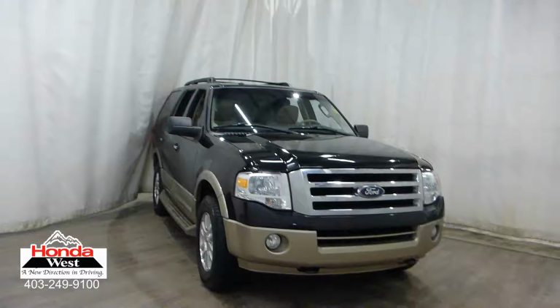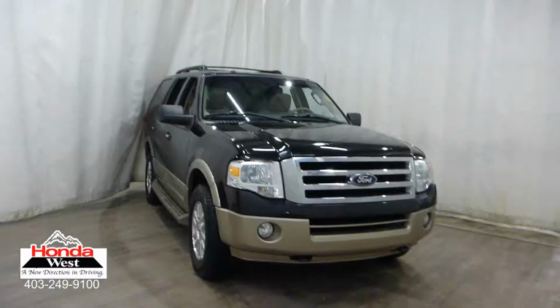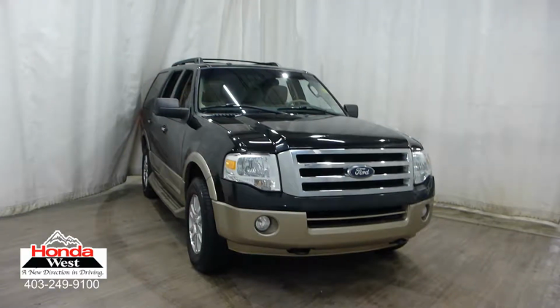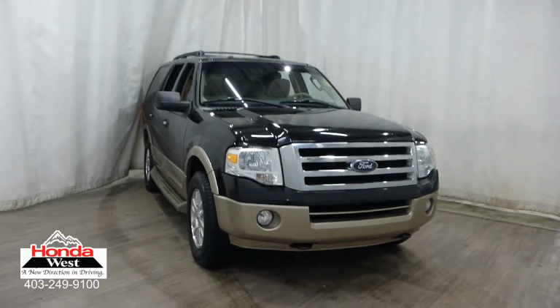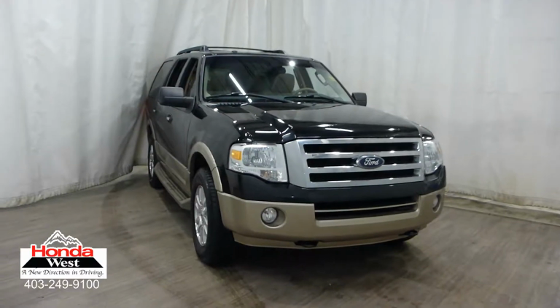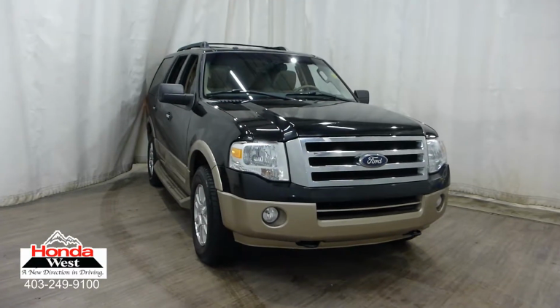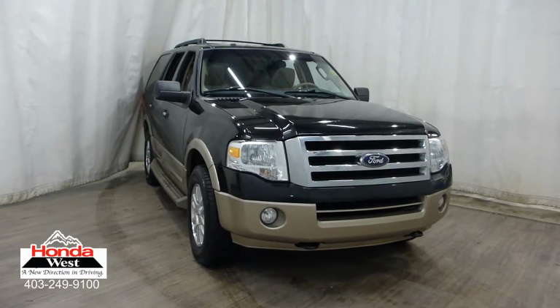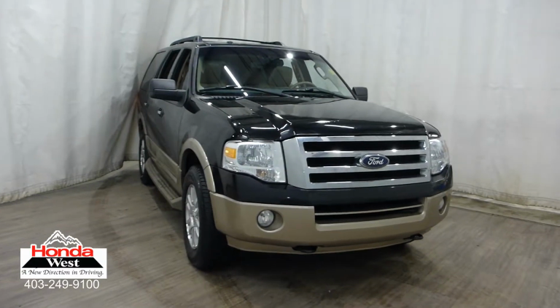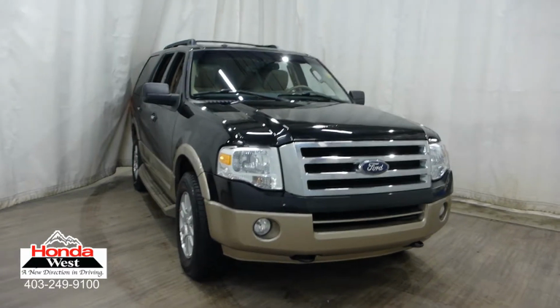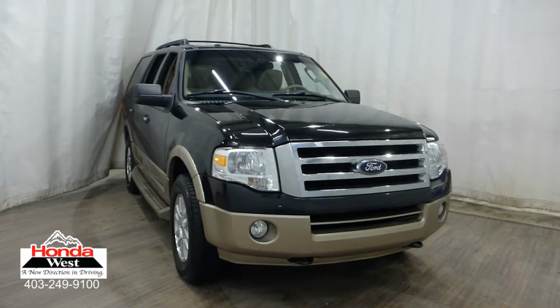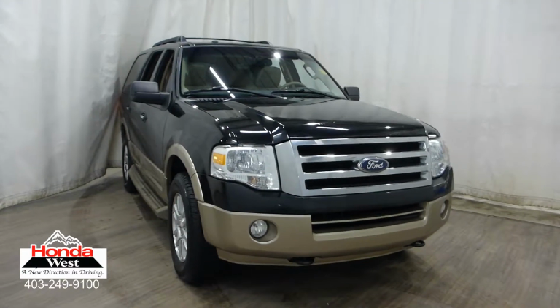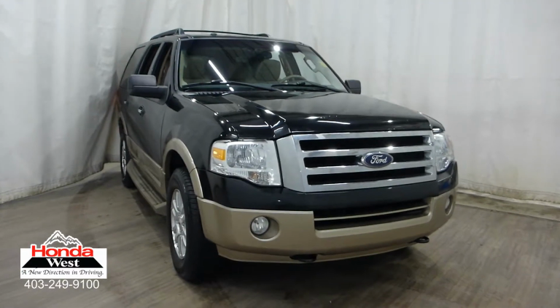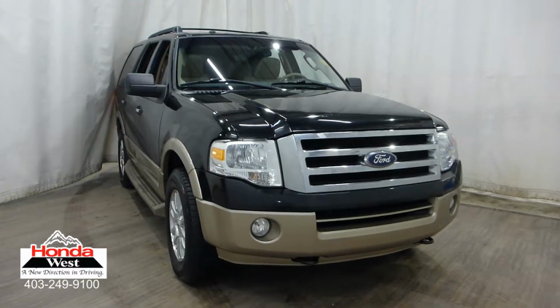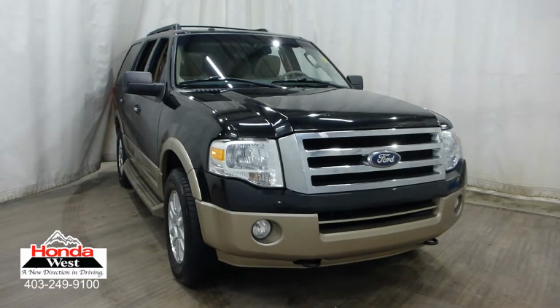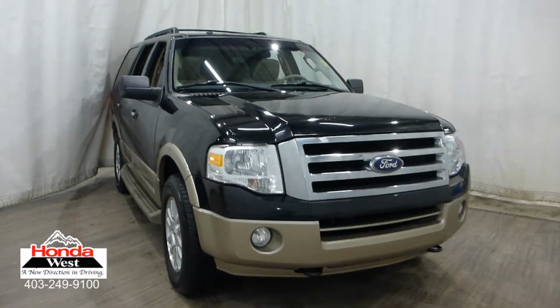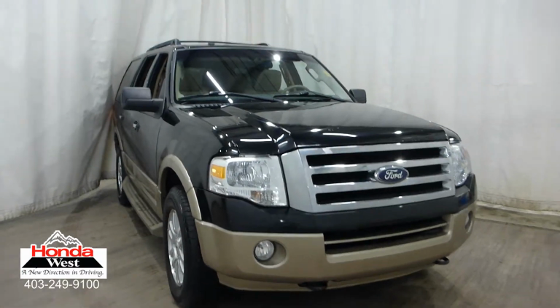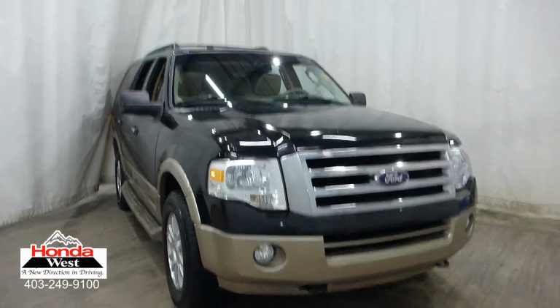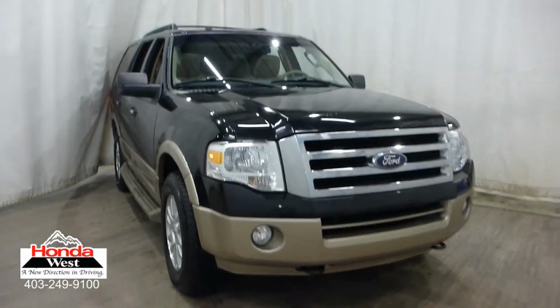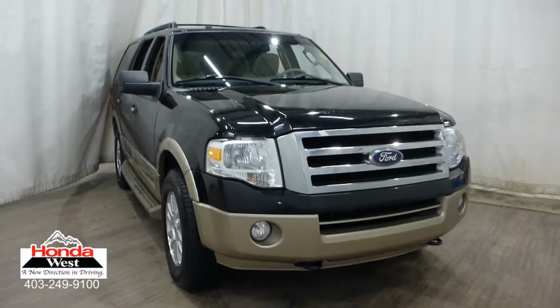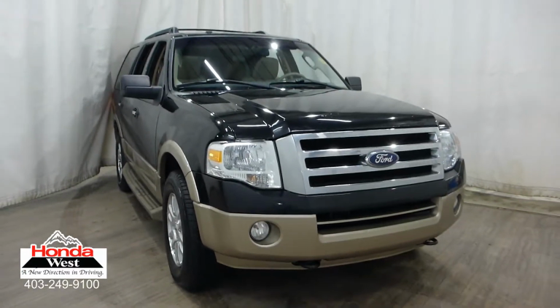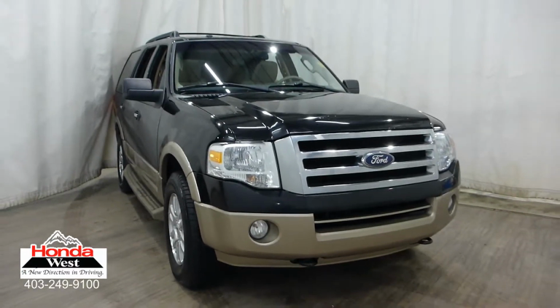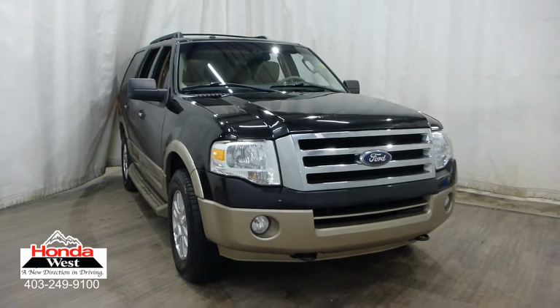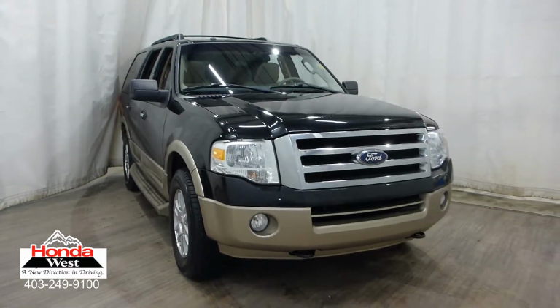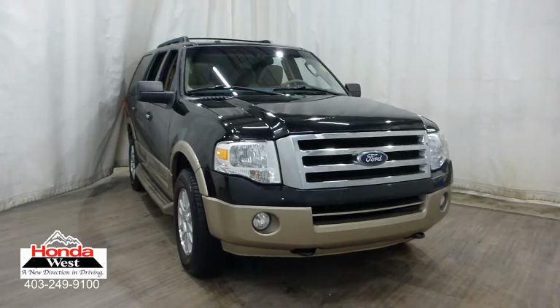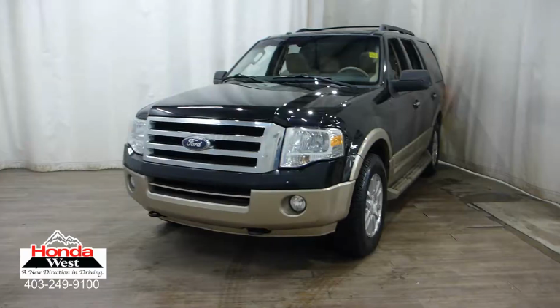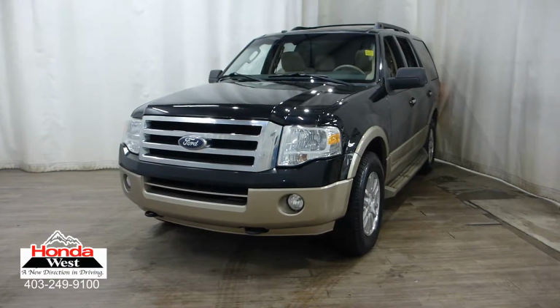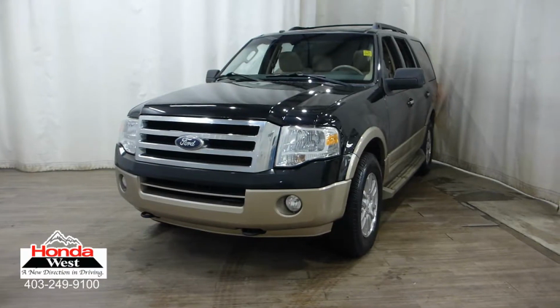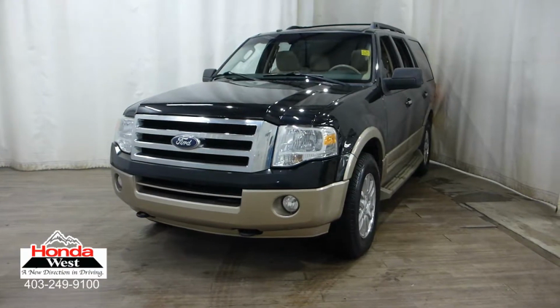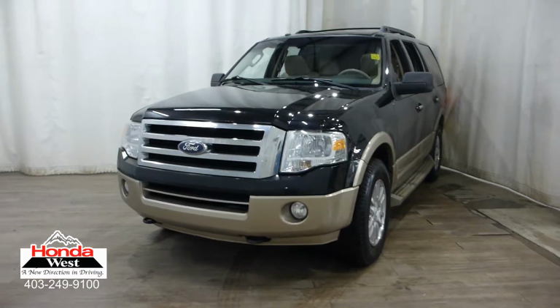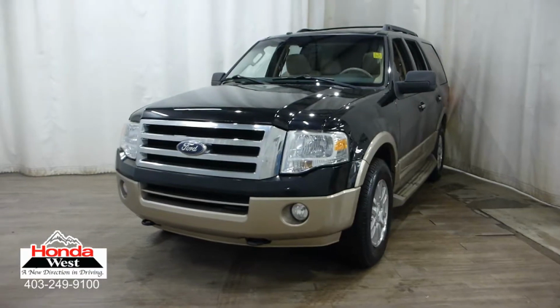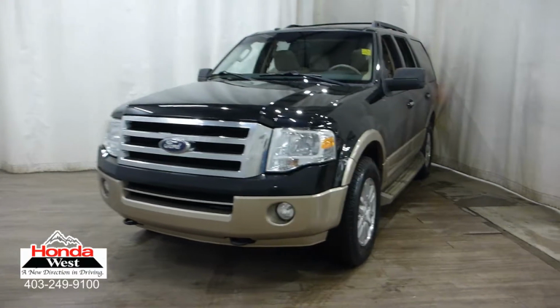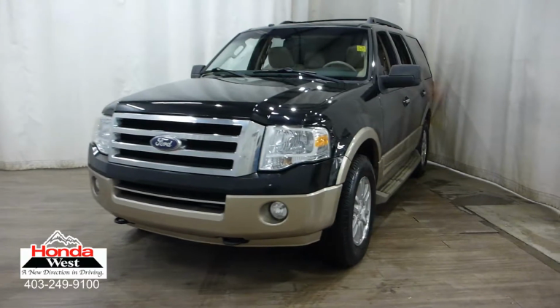You may have seen on our website or heard from one of our salespeople that we use market value pricing at Honda West. I'd like to explain what that actually means.